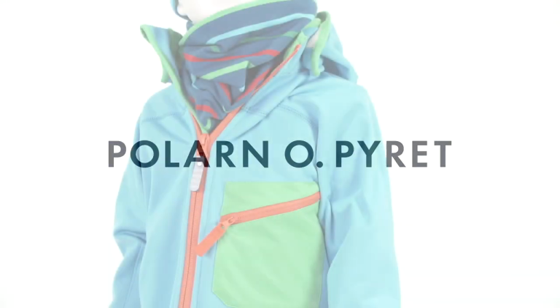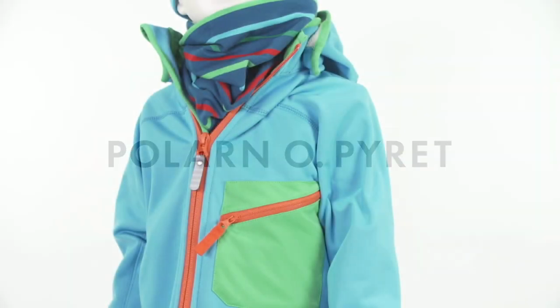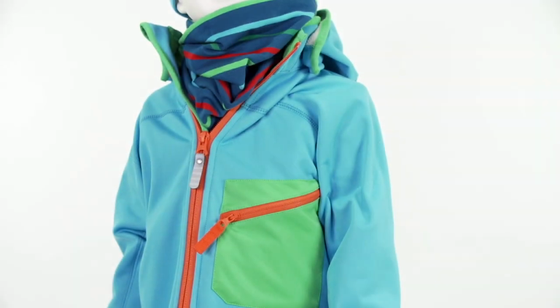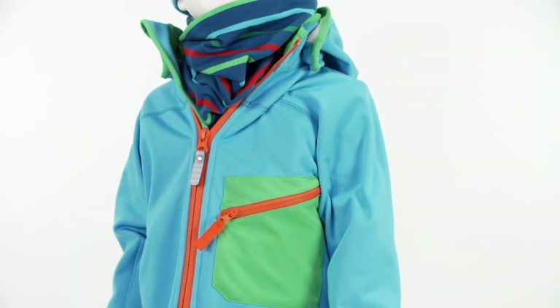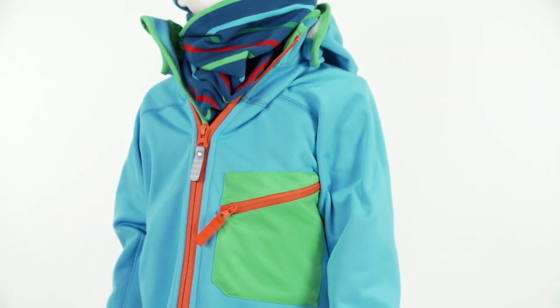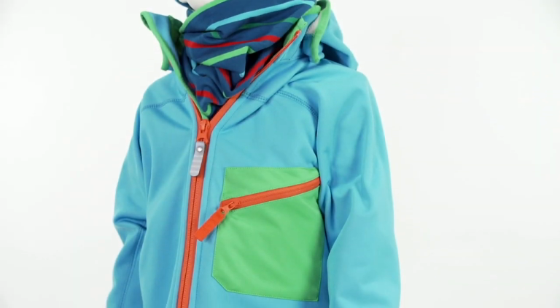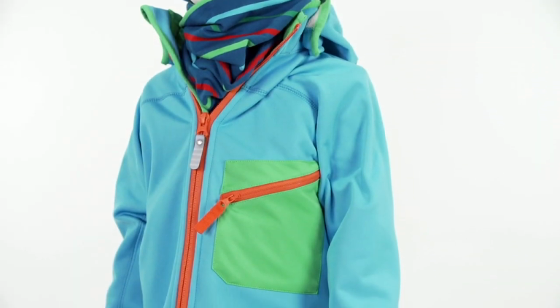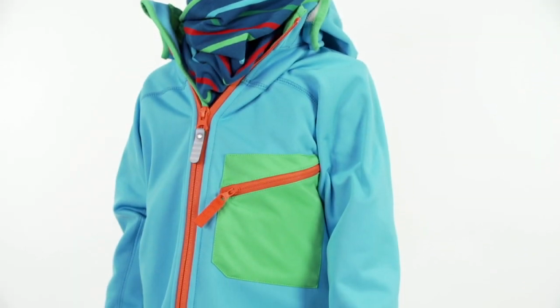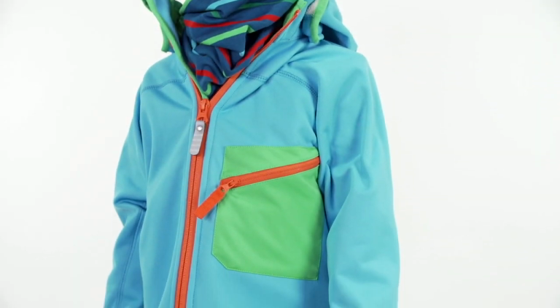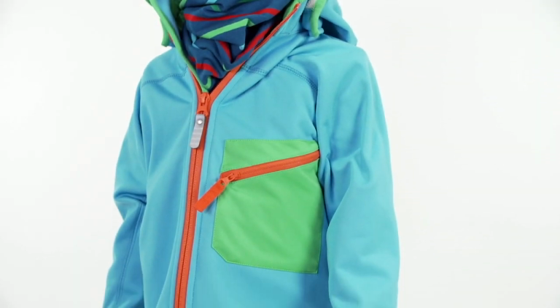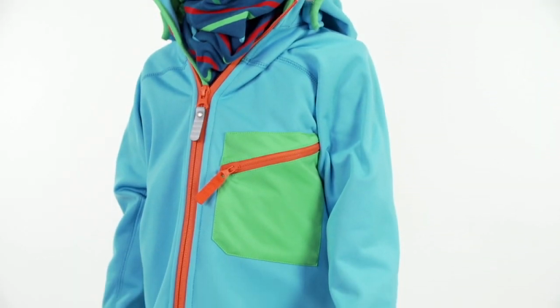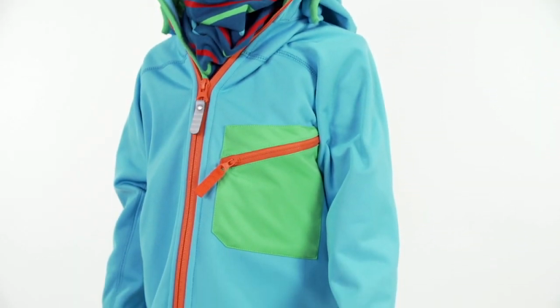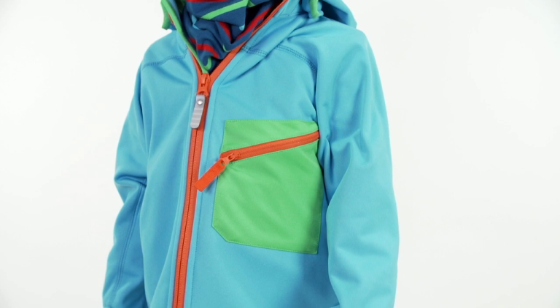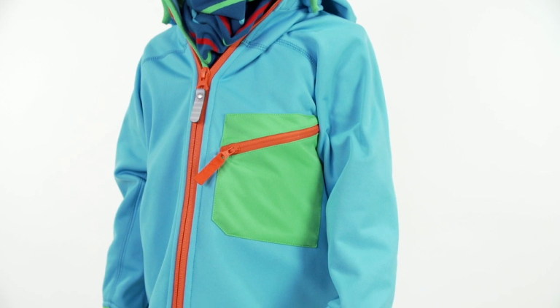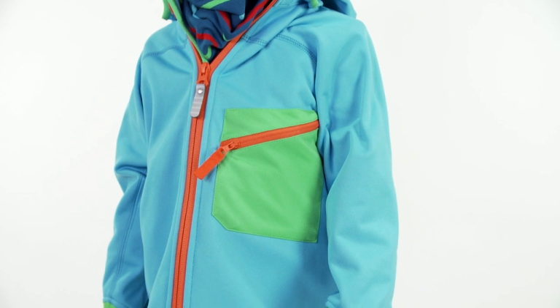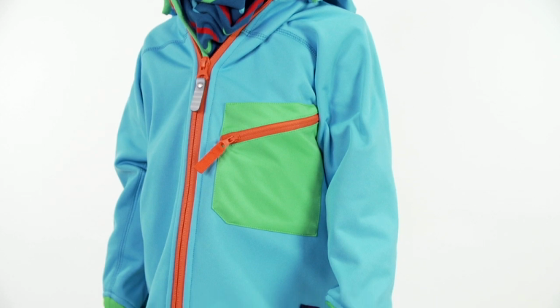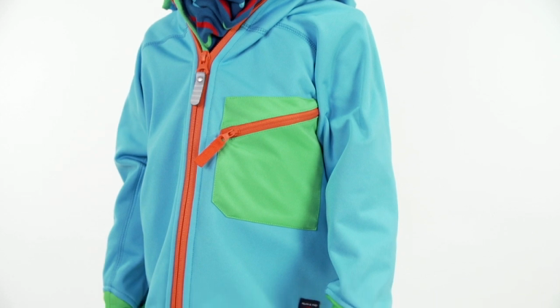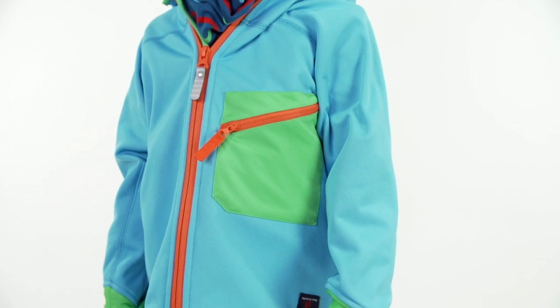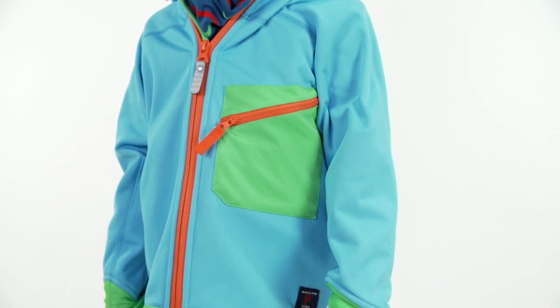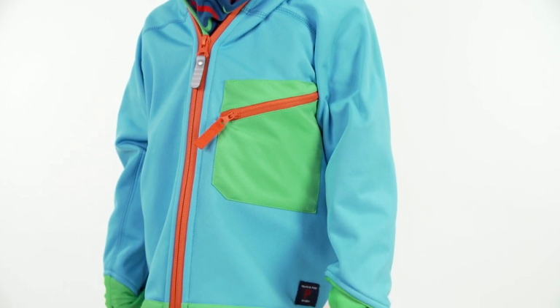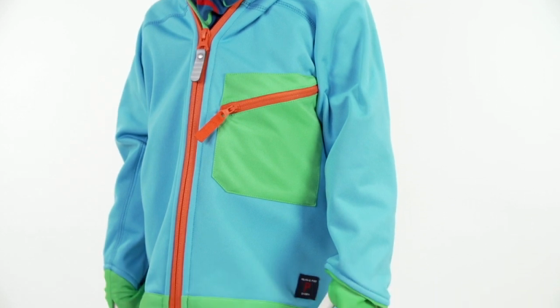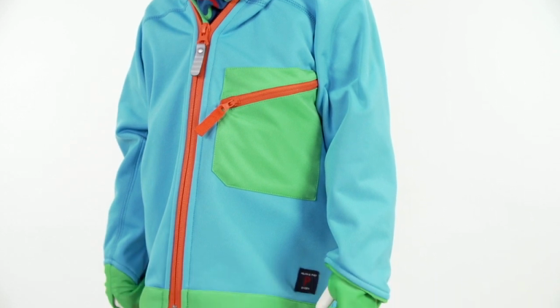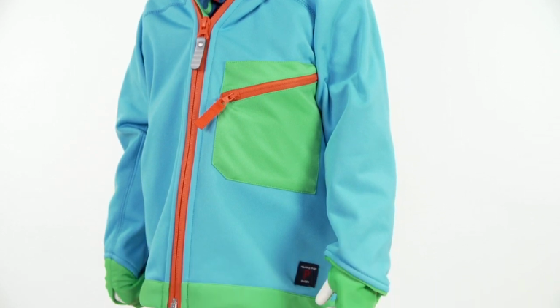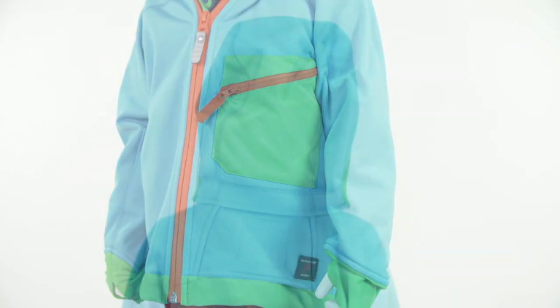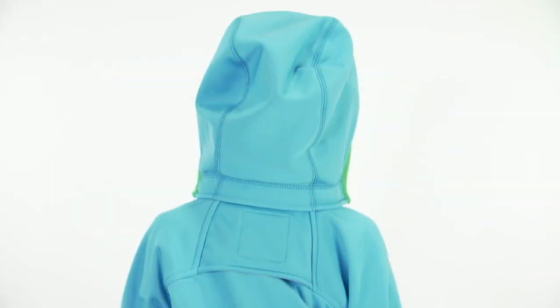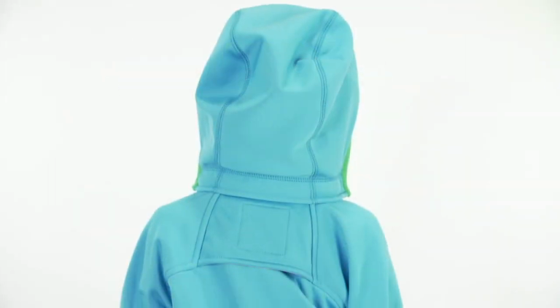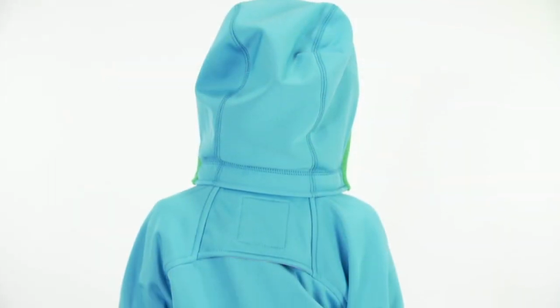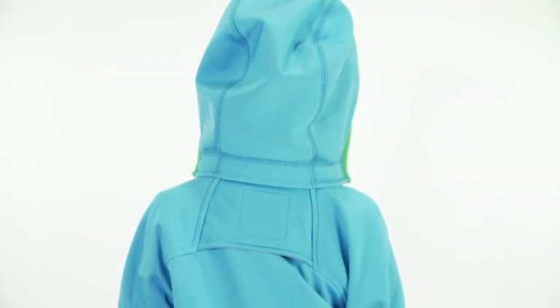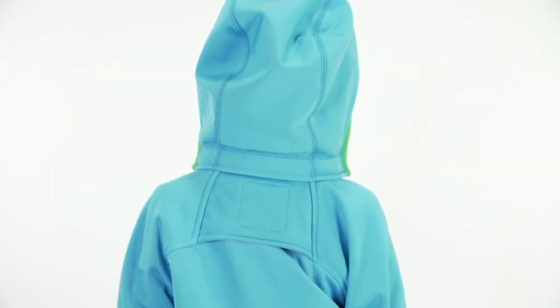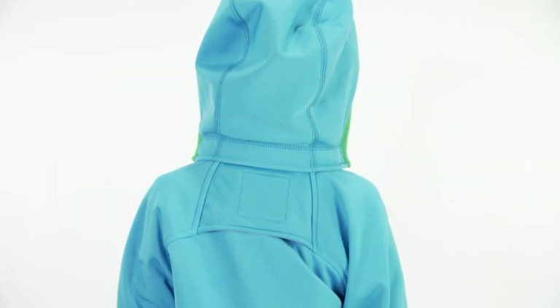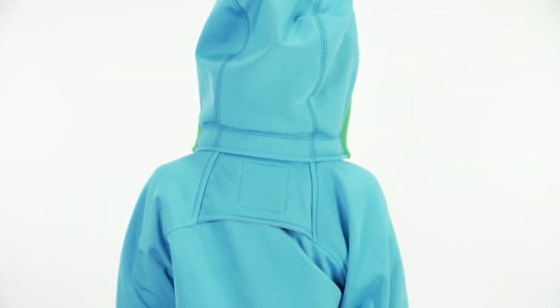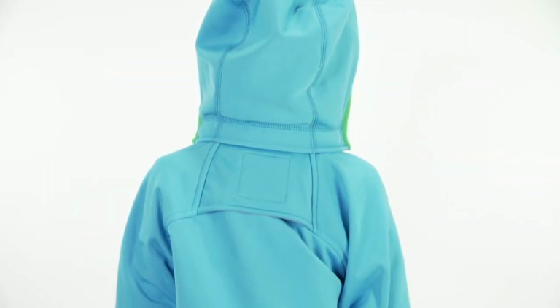For this spring we've made a new wind fleece. It has all the features of our classic wind fleece but has a more sporty look.